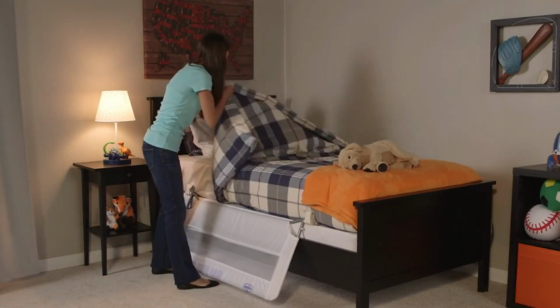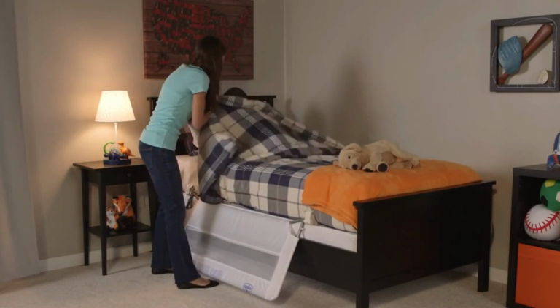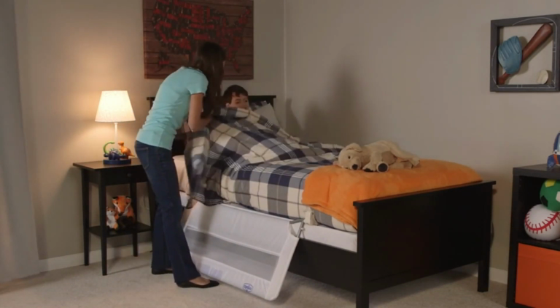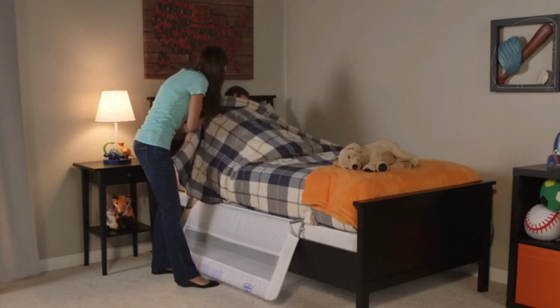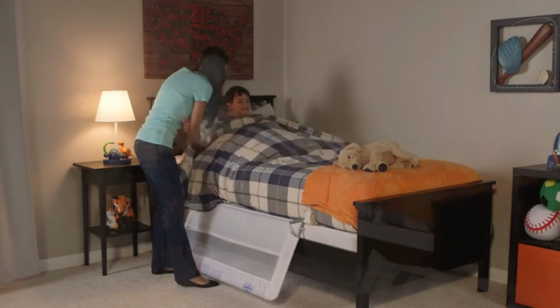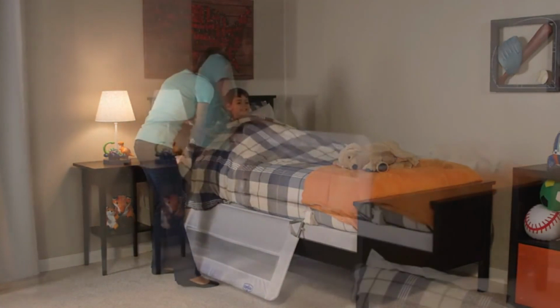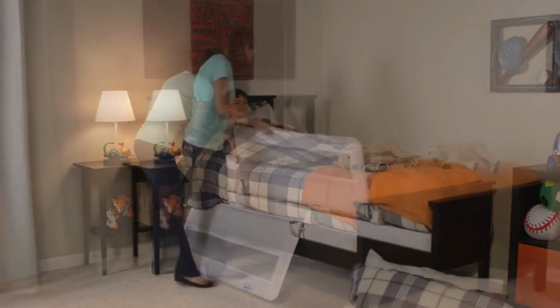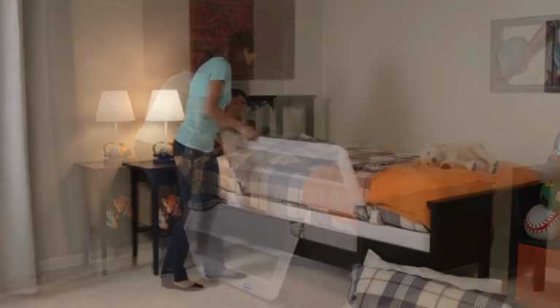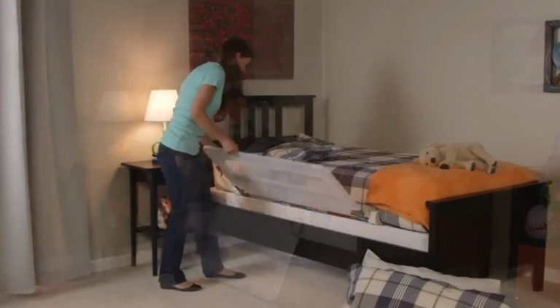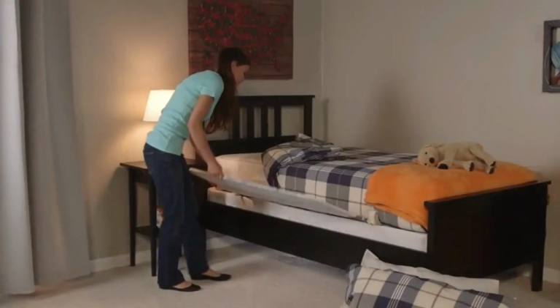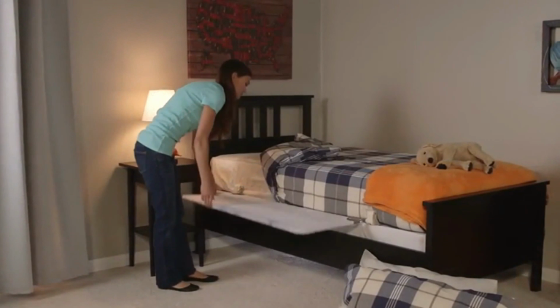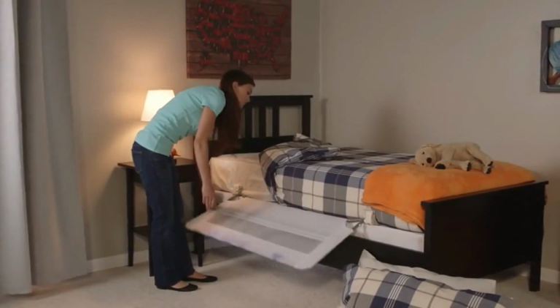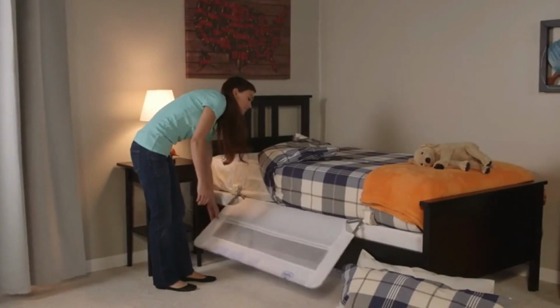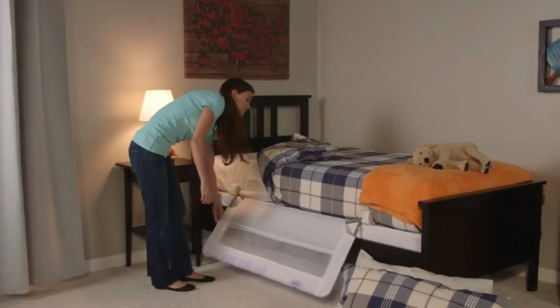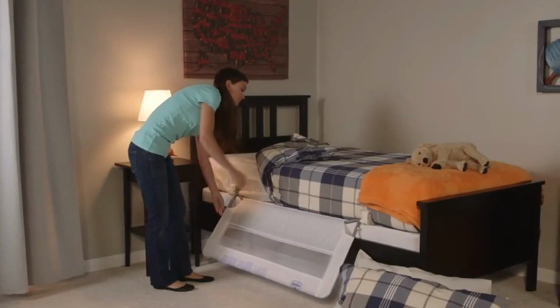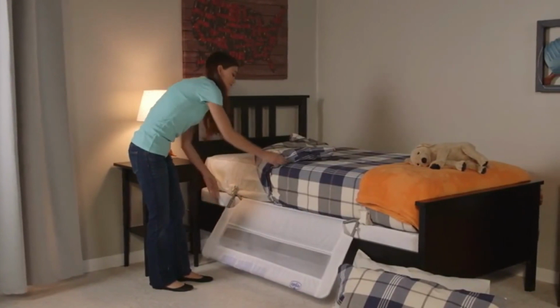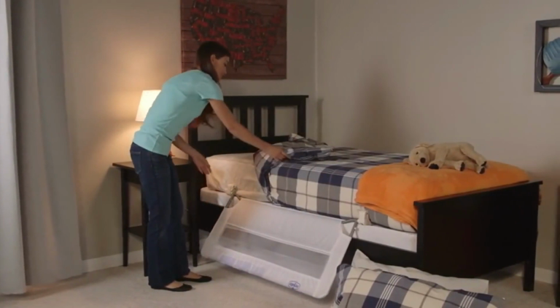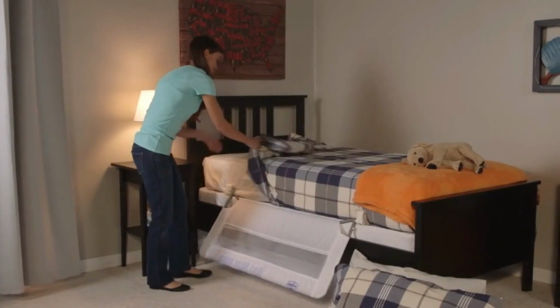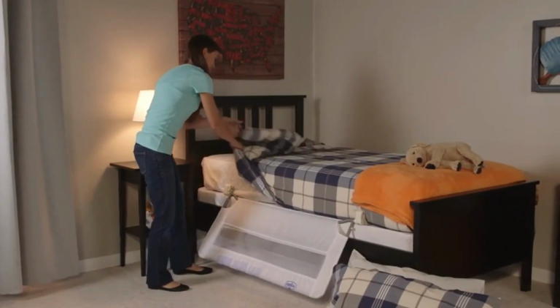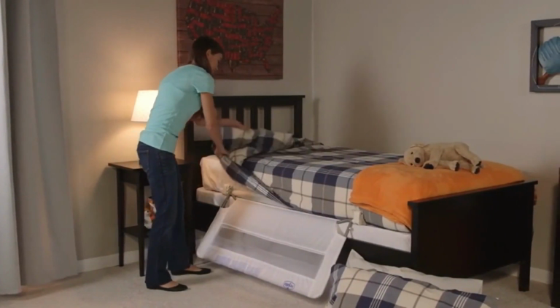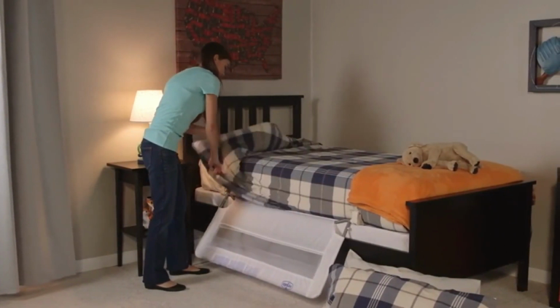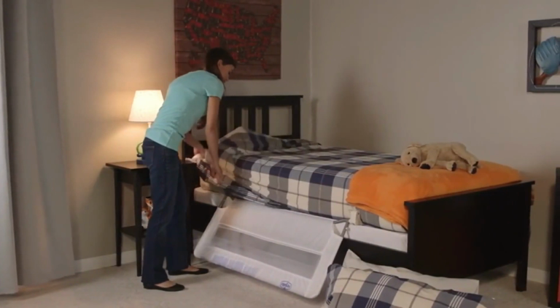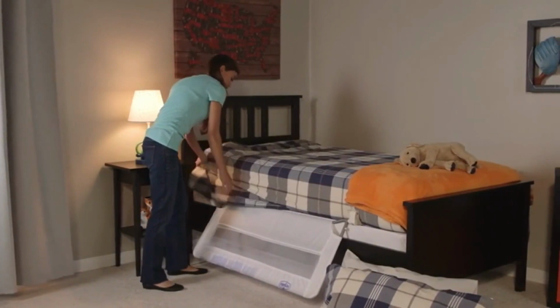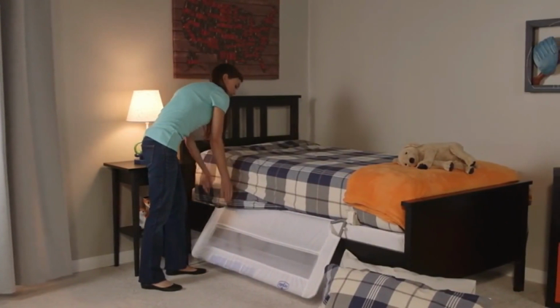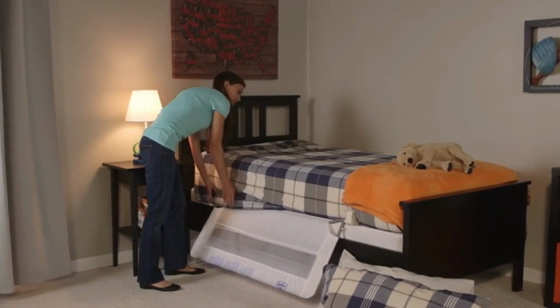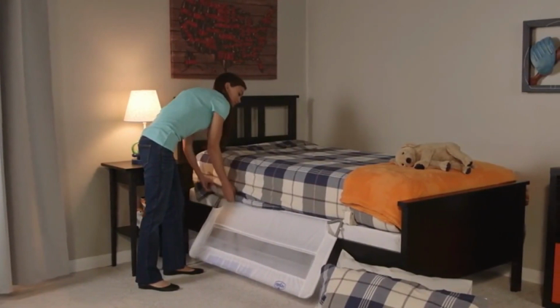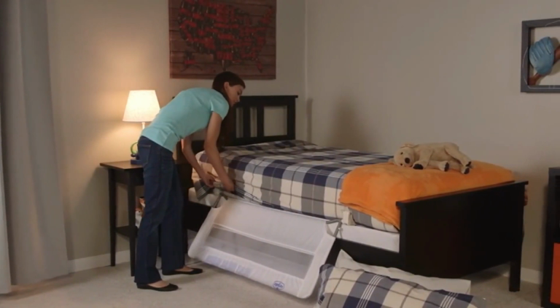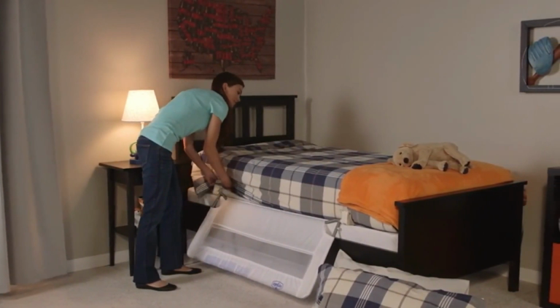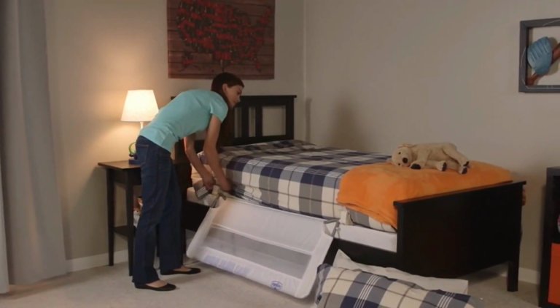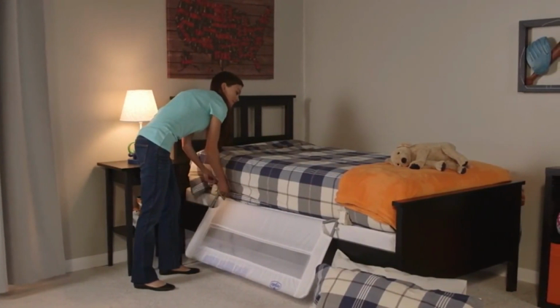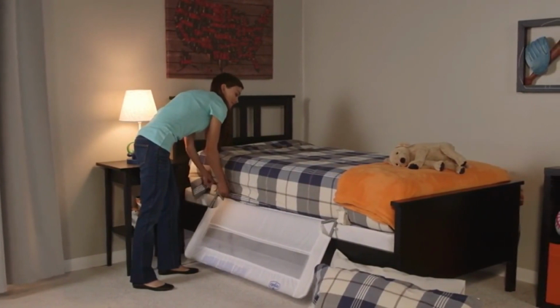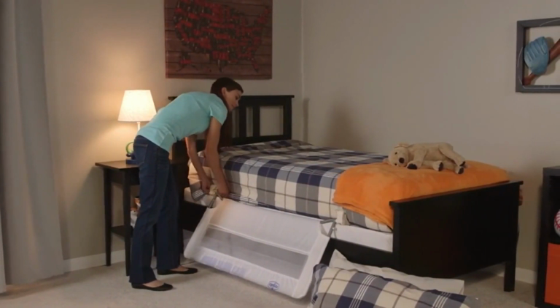No more struggling to make the bed. The Regalo Swingdown Bed Rail swings down and out of the way for easy bed making.